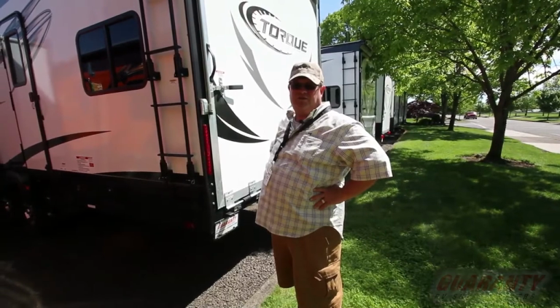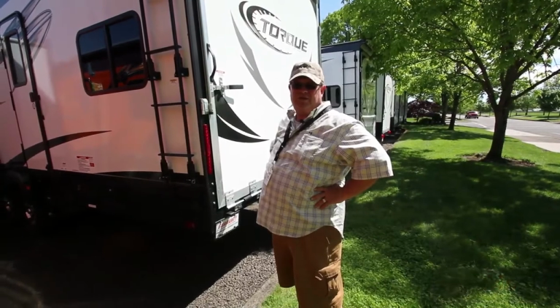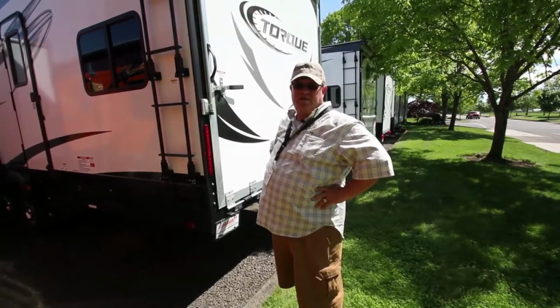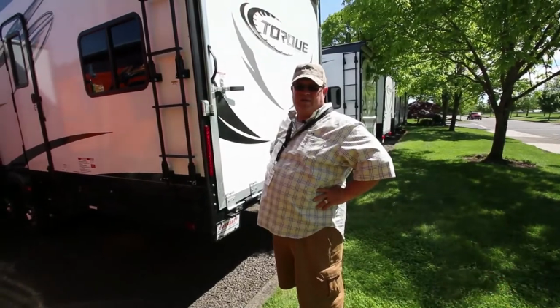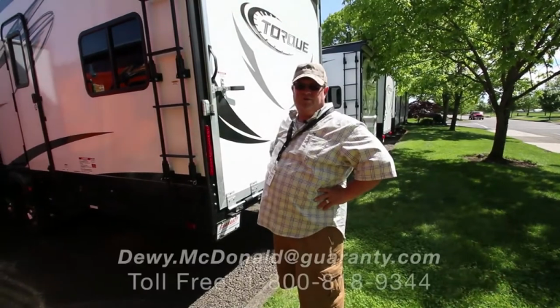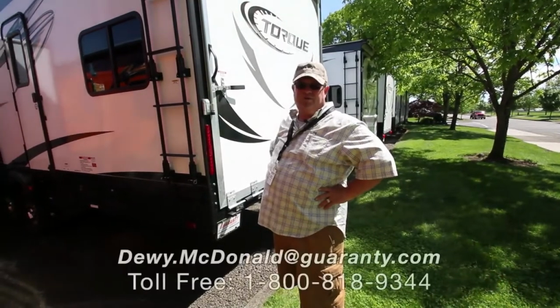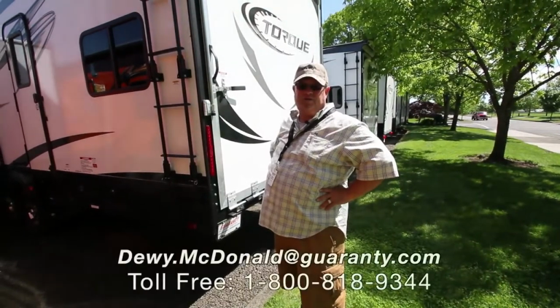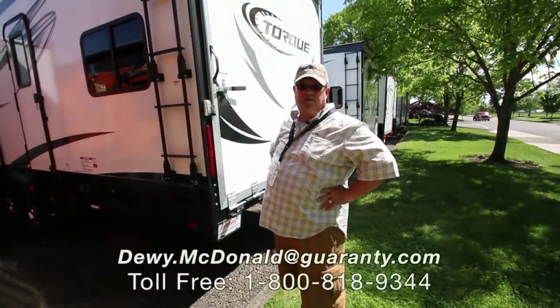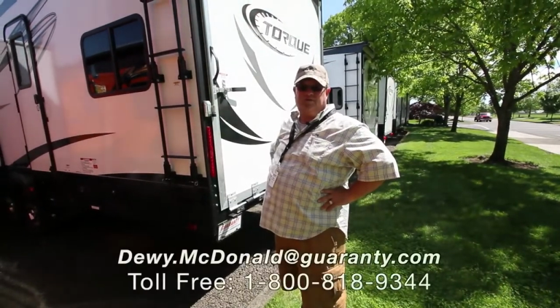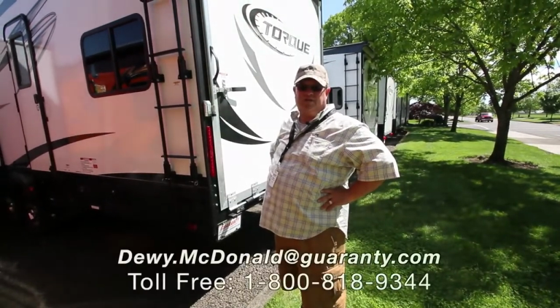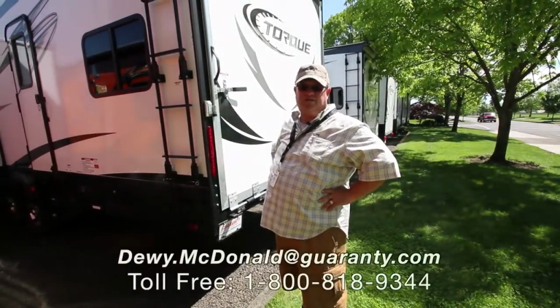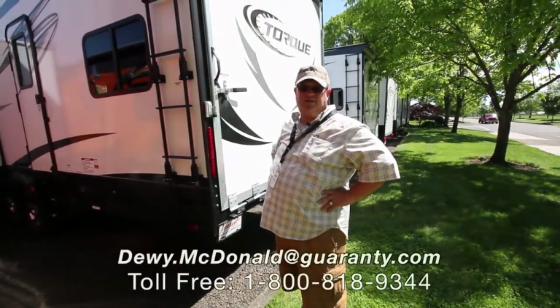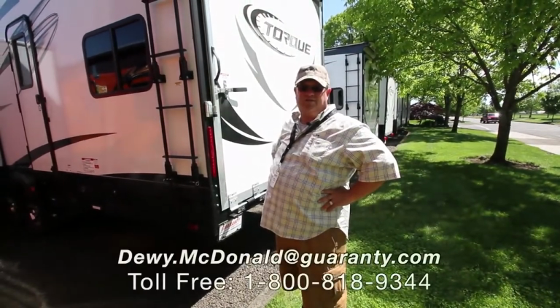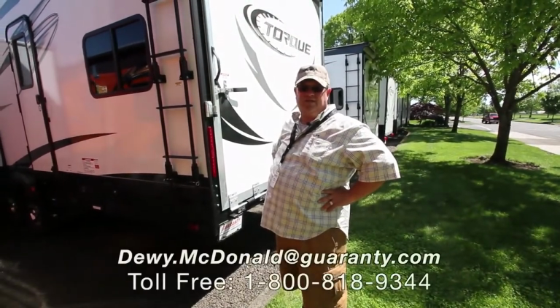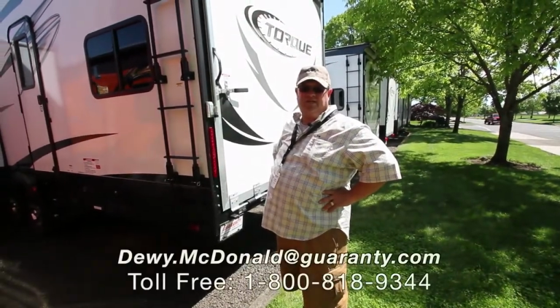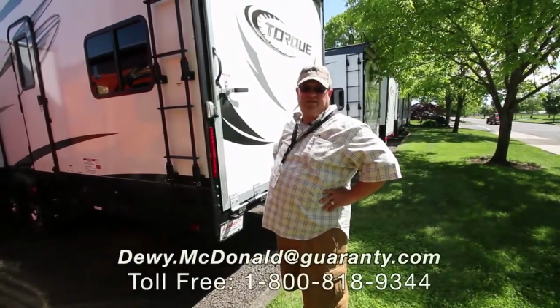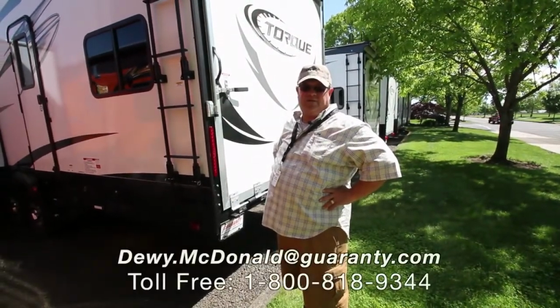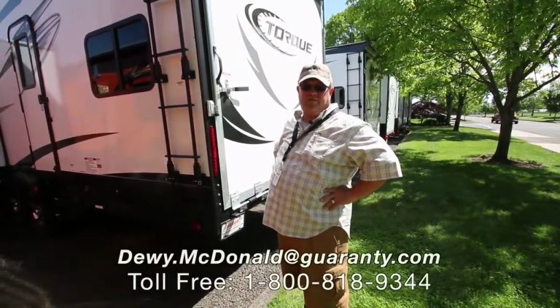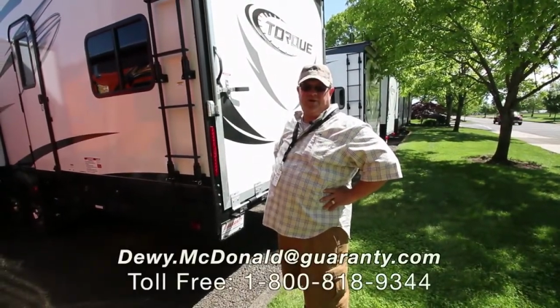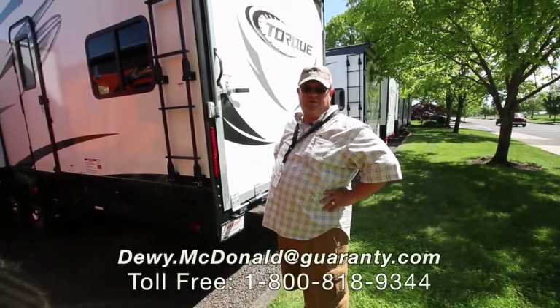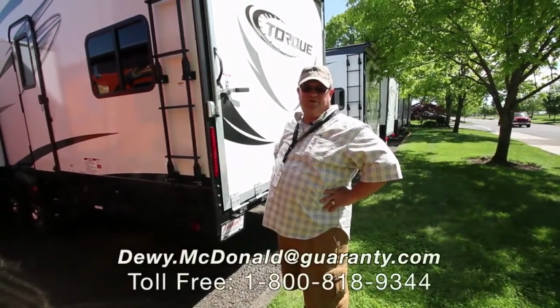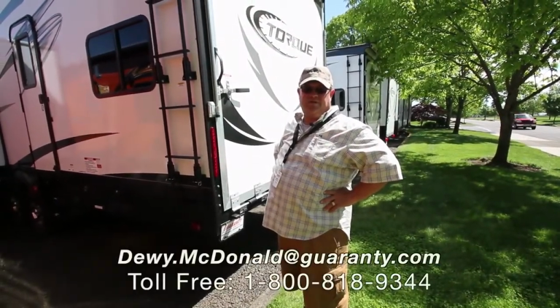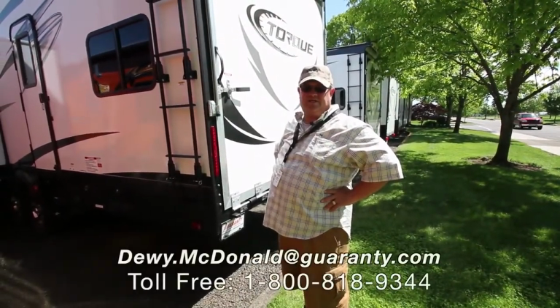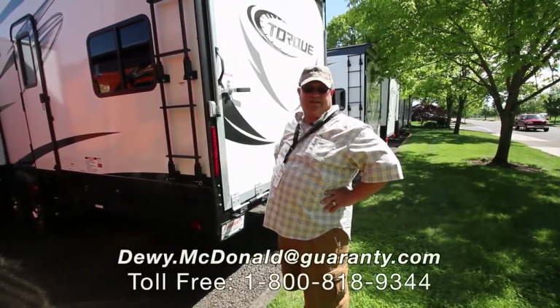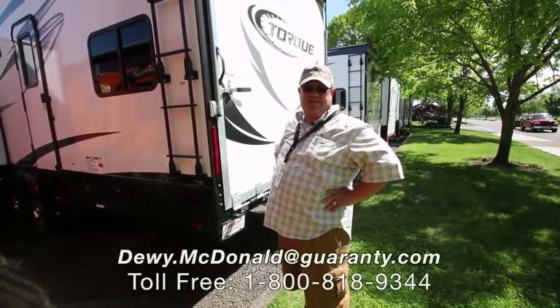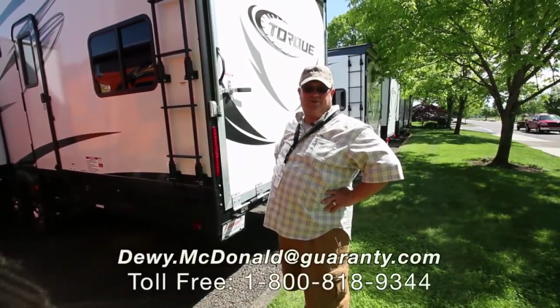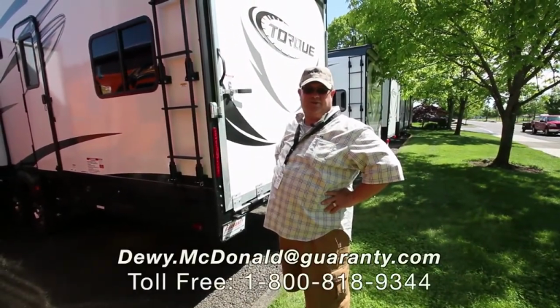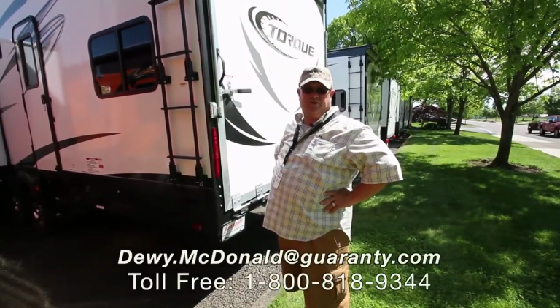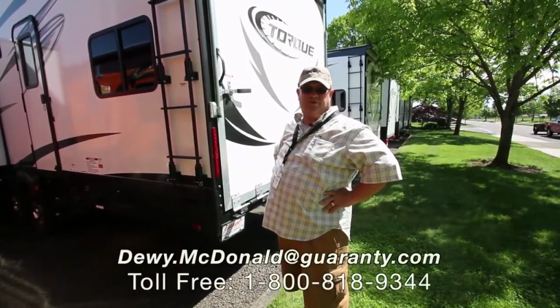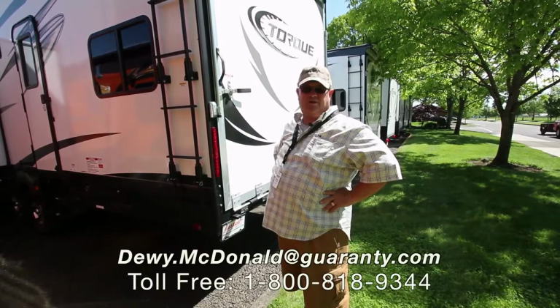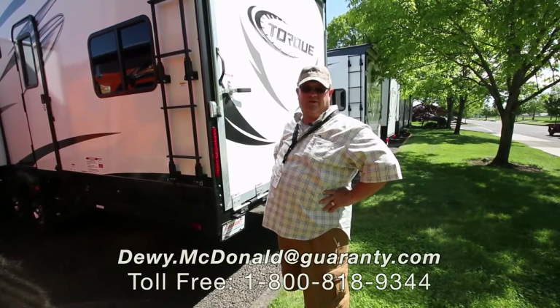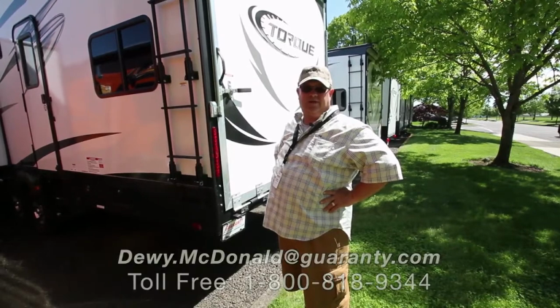I'm Dewey McDonald from Guaranty RV. If you can't remember Dewey, just ask for Dewey, Huey, or Louie.